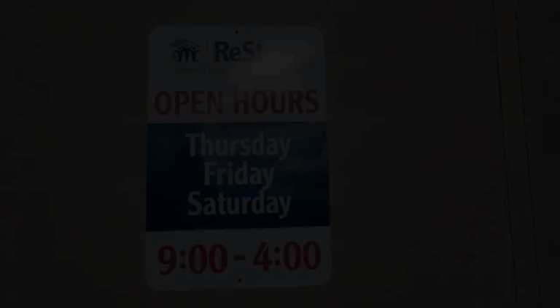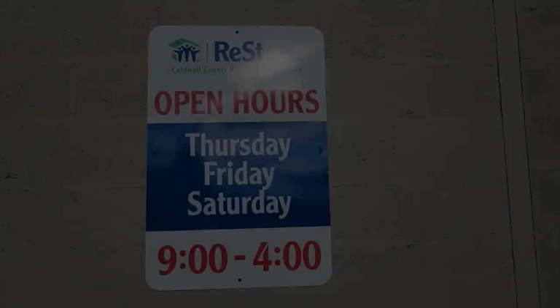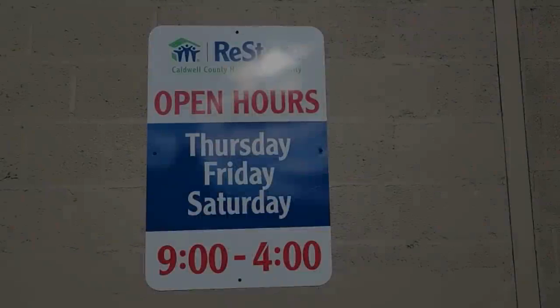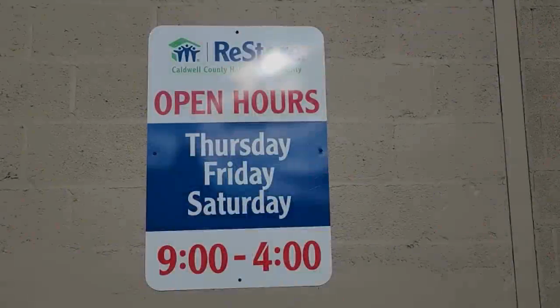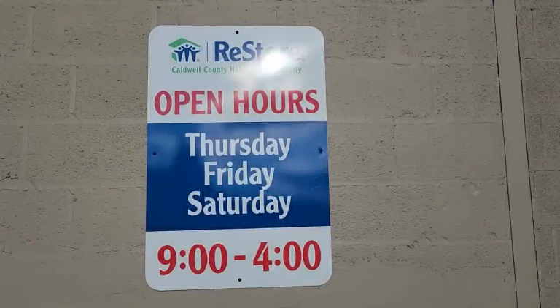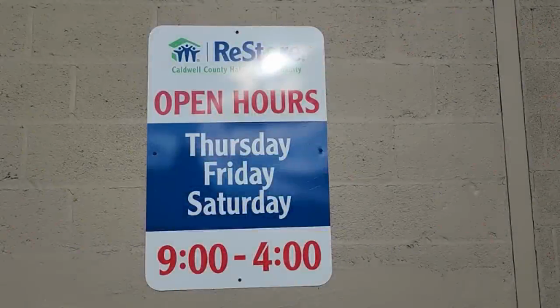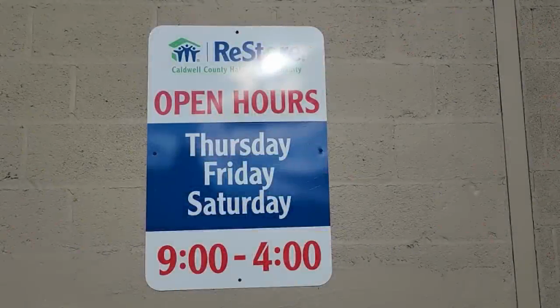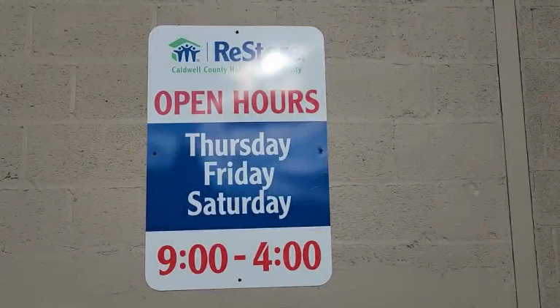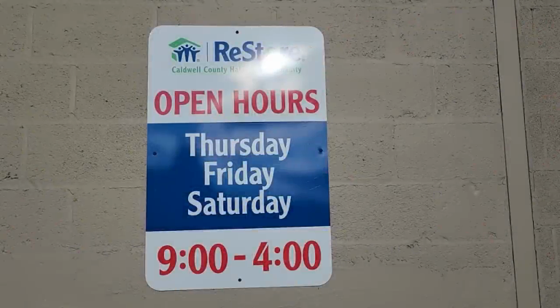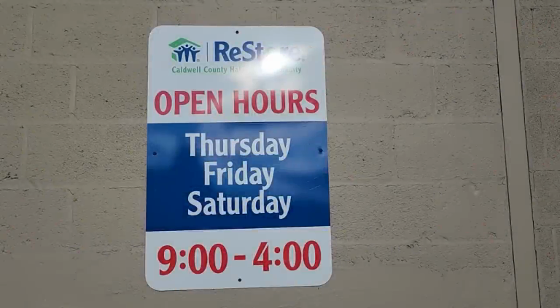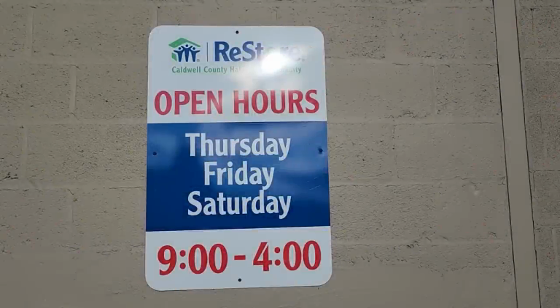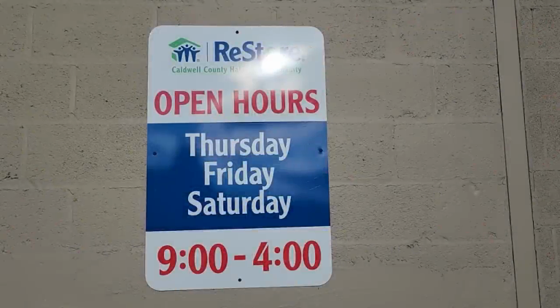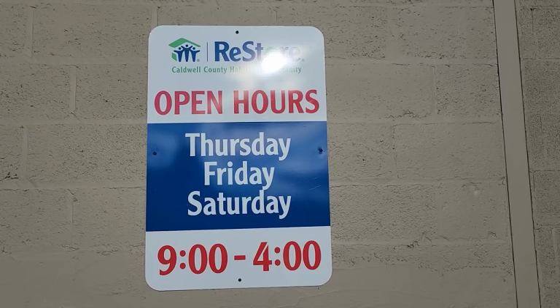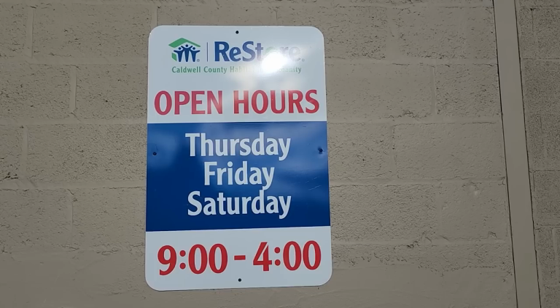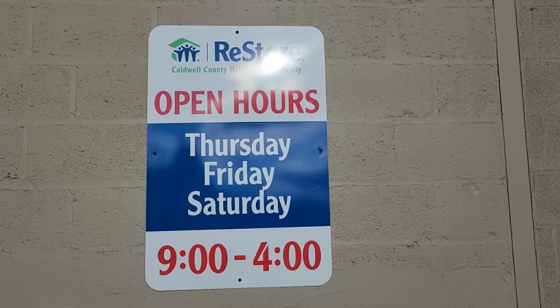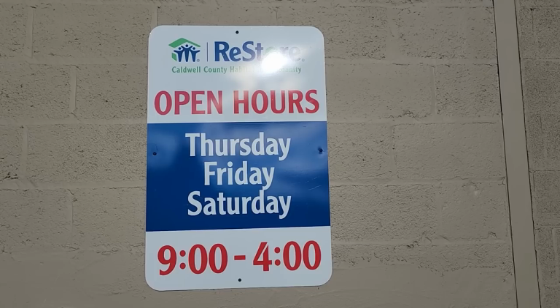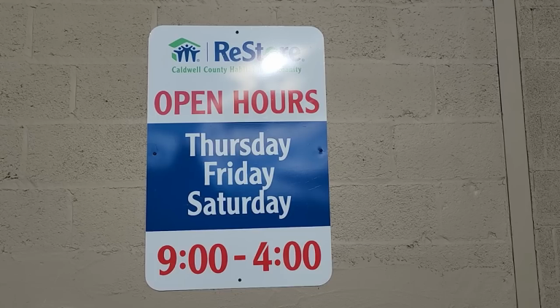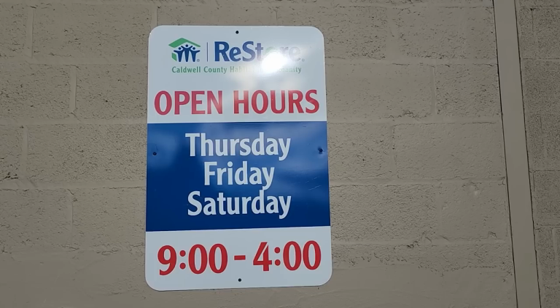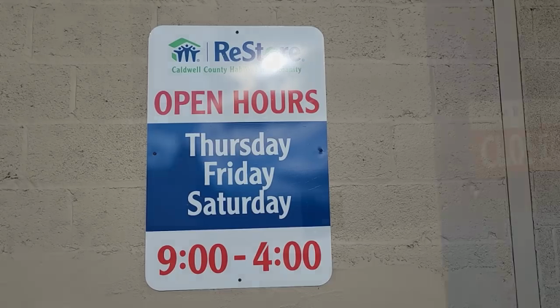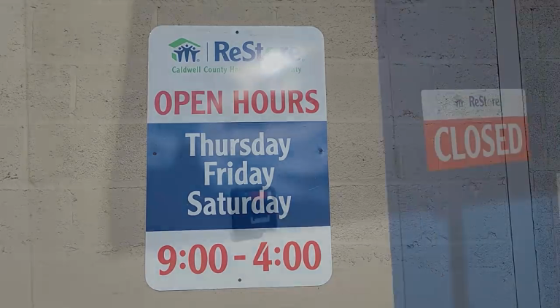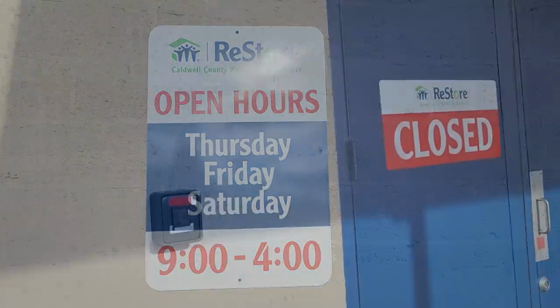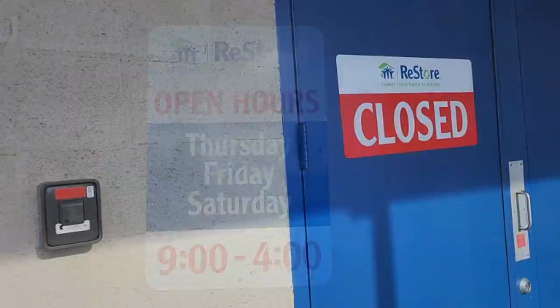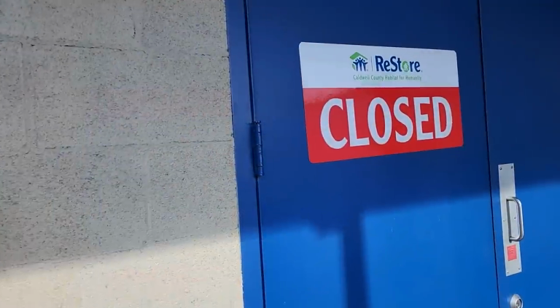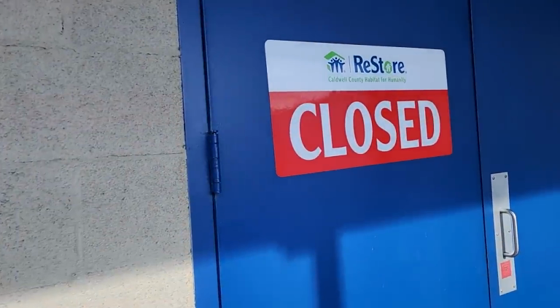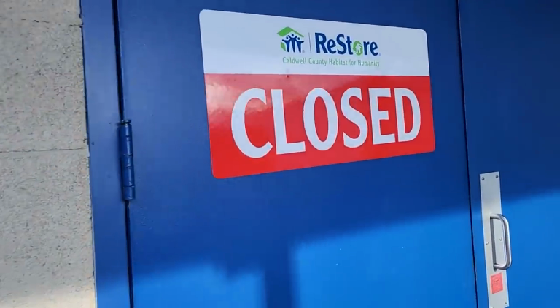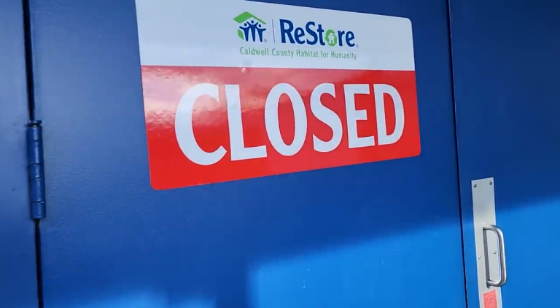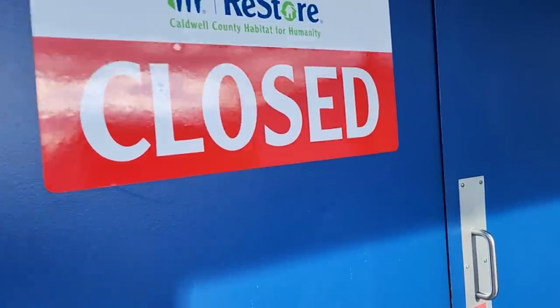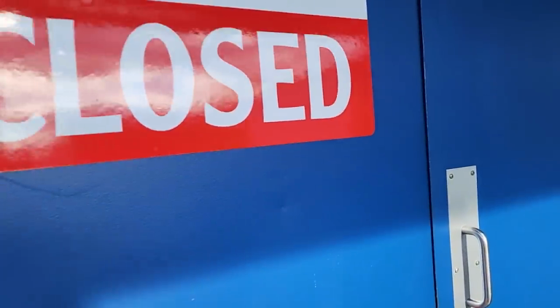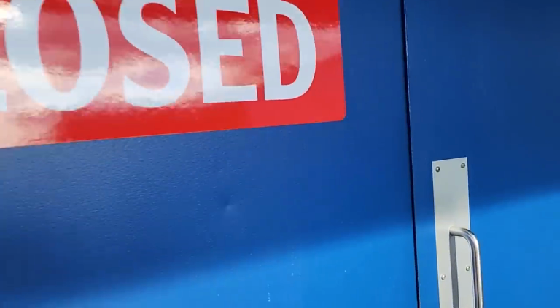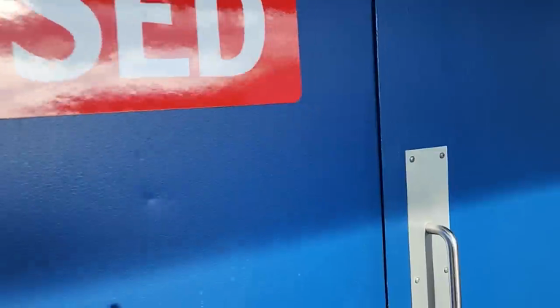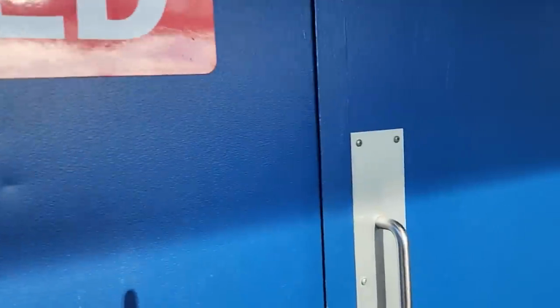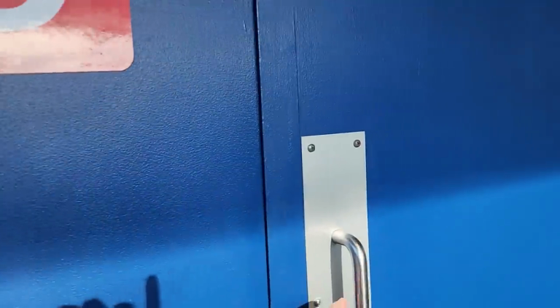So here we are at the ReStore in Caldwell County. Their hours of operation are Thursday, Friday, Saturday, 9 to 4. And they let me come before they were open.